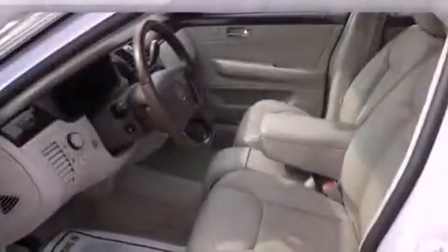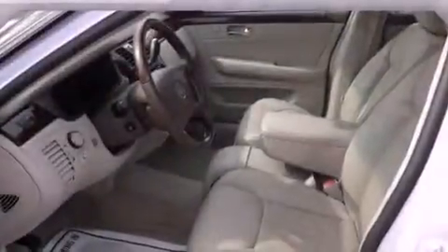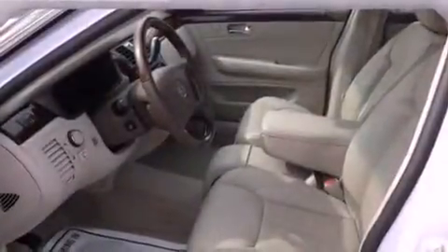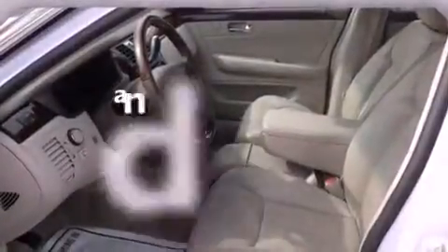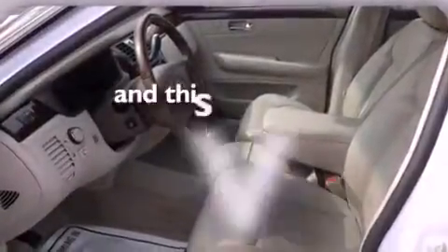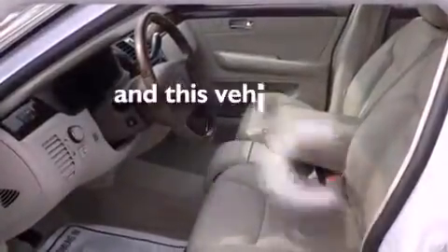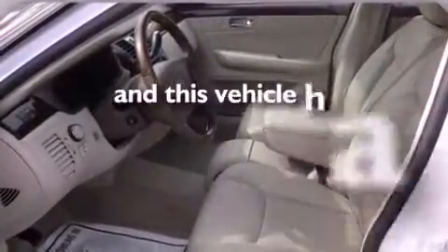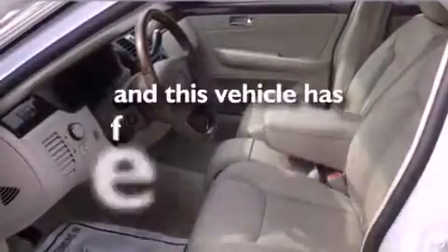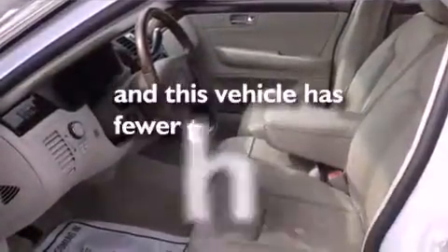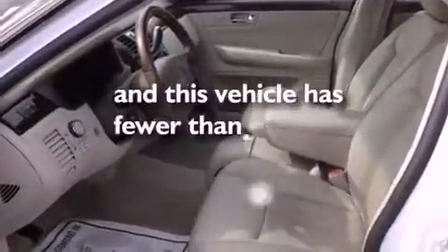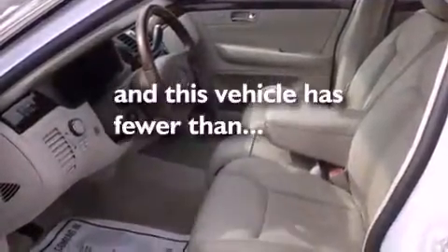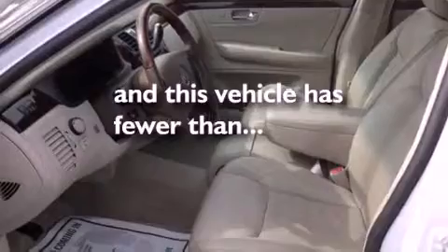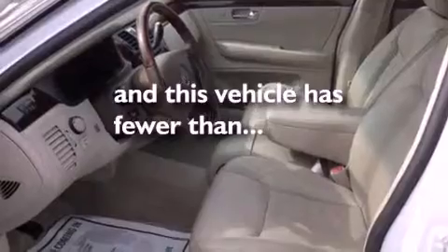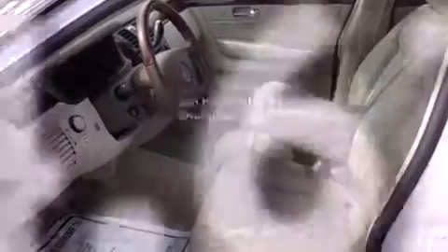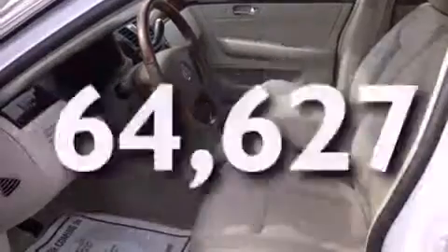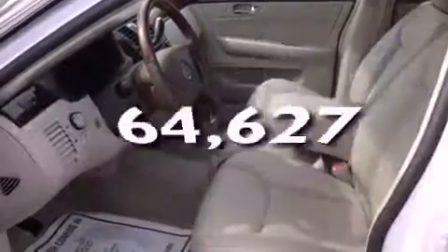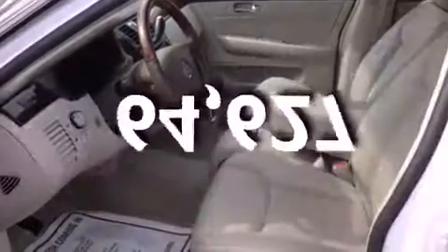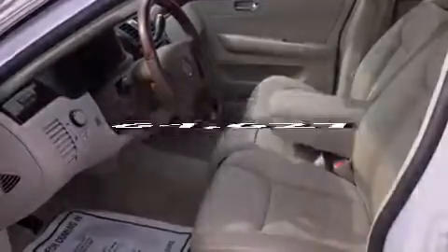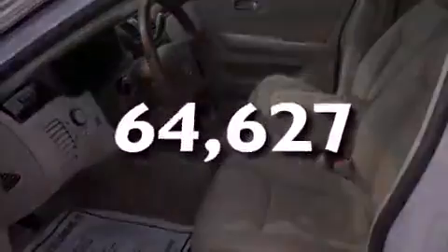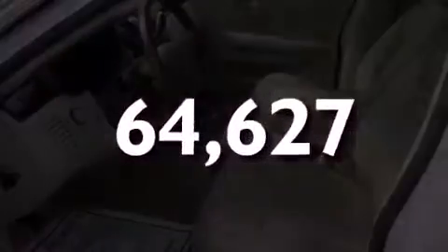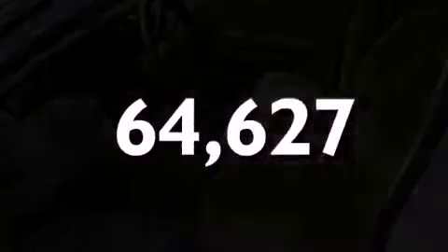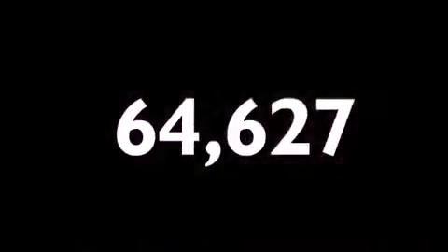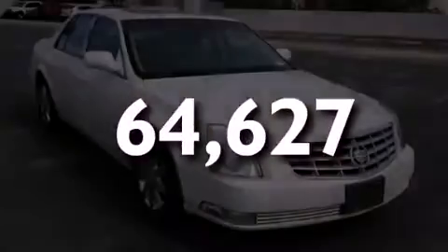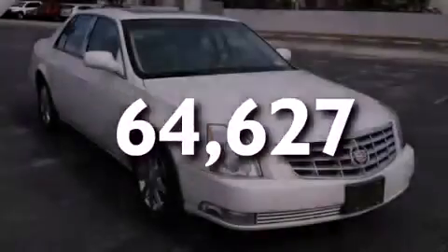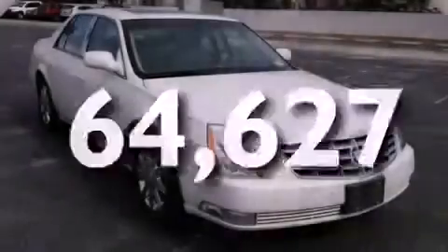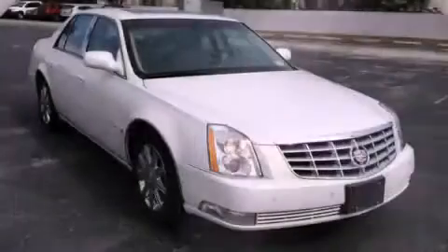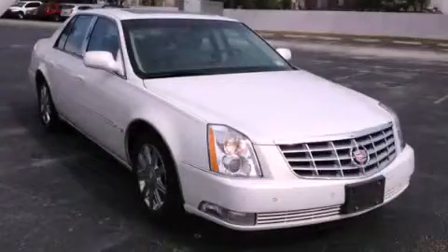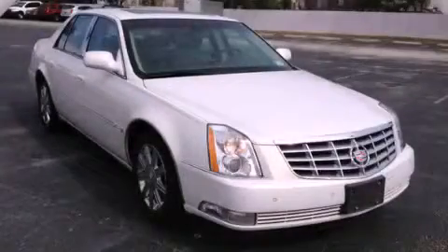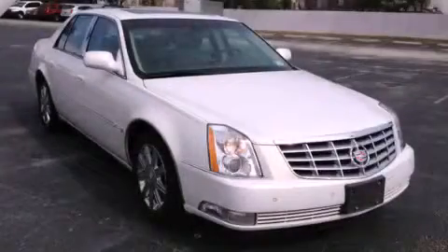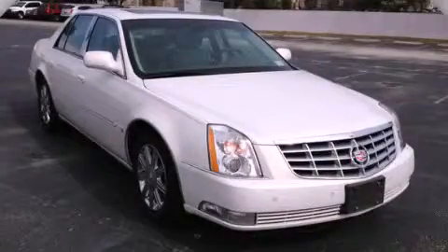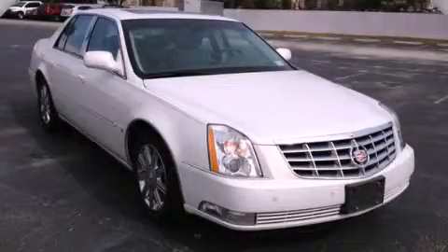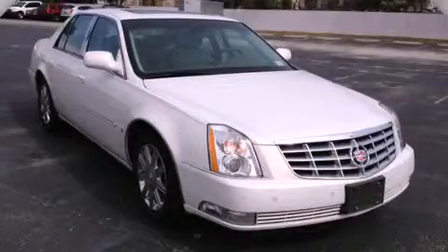And this vehicle has fewer than 65,000 miles on the odometer. Contact us today to arrange your test drive.